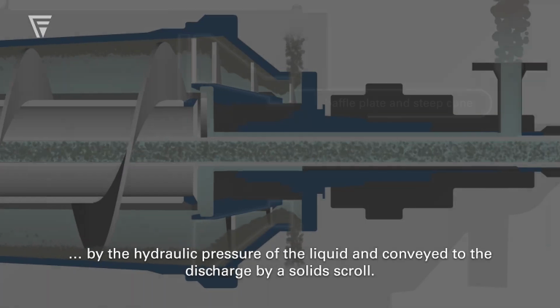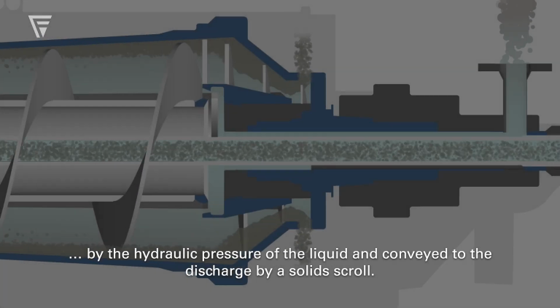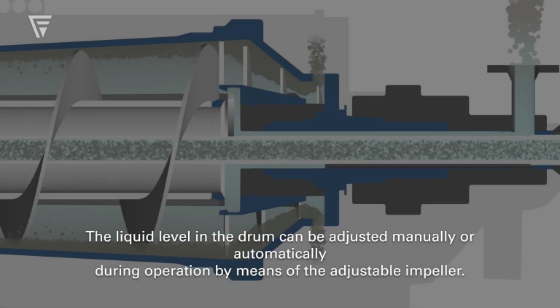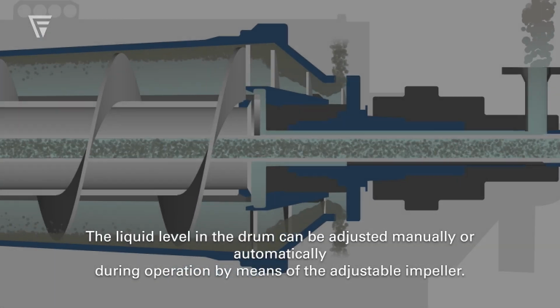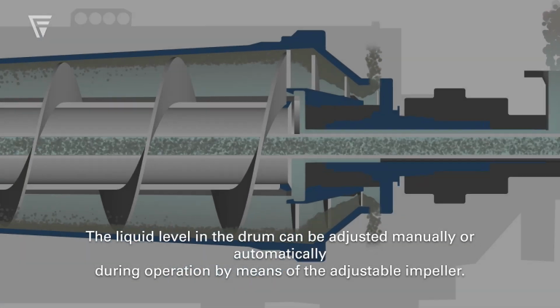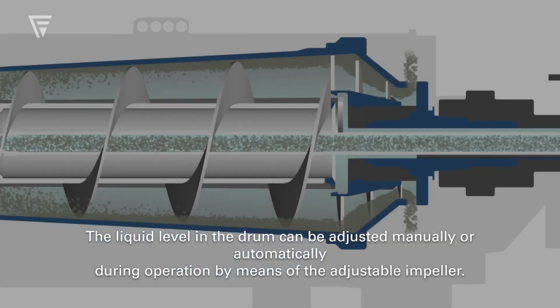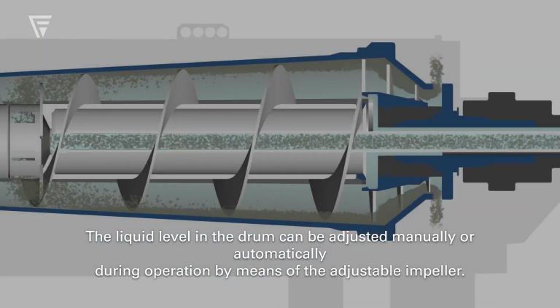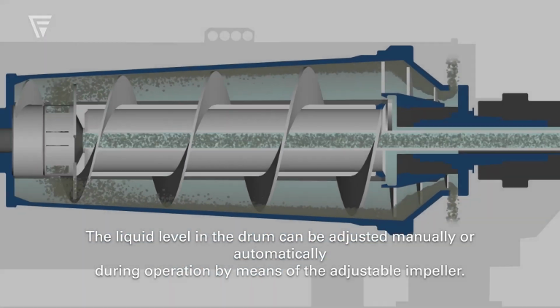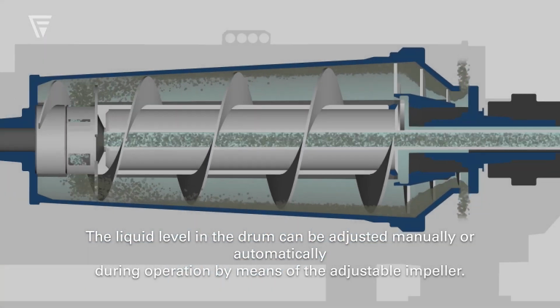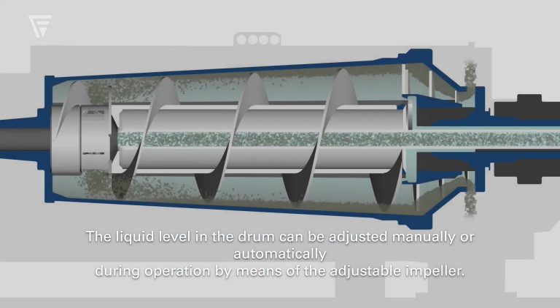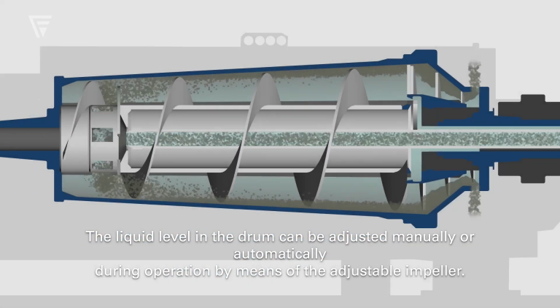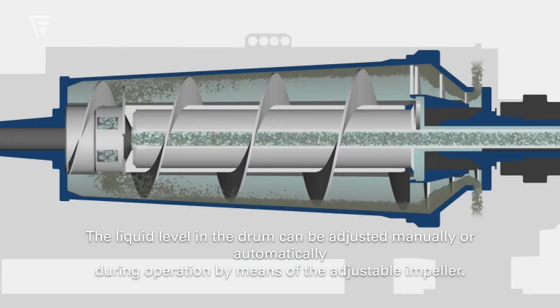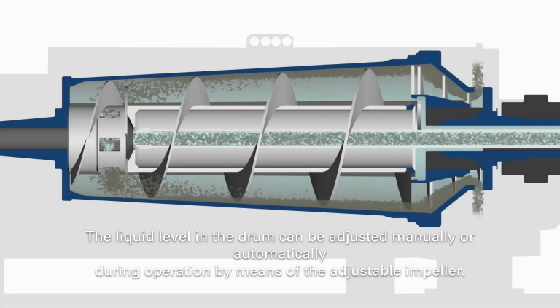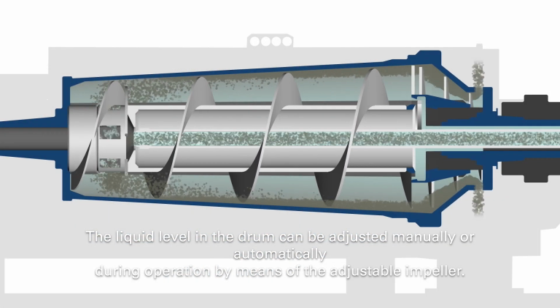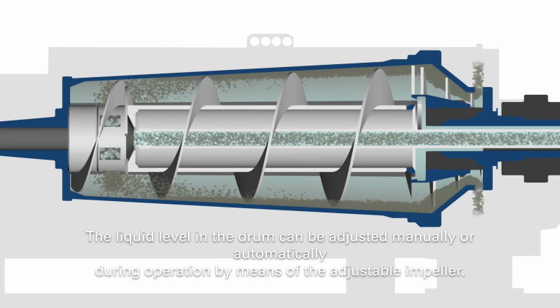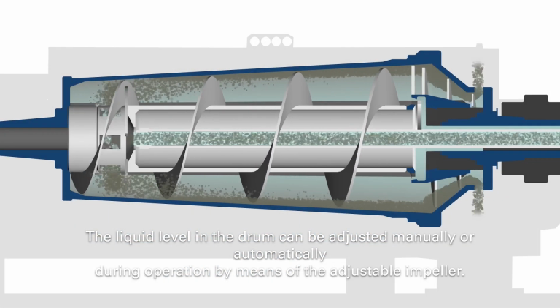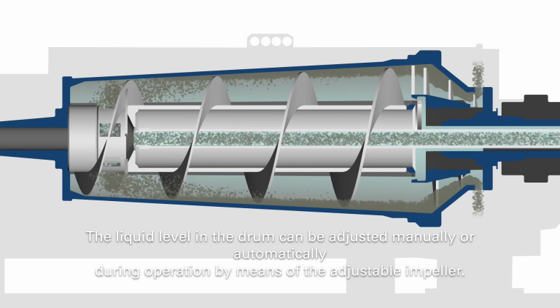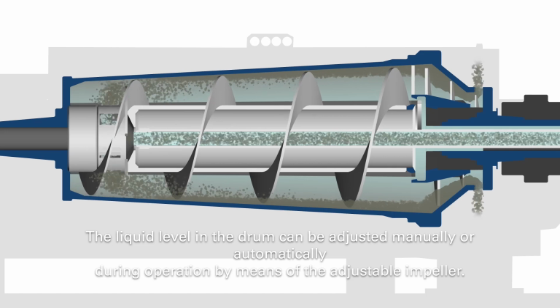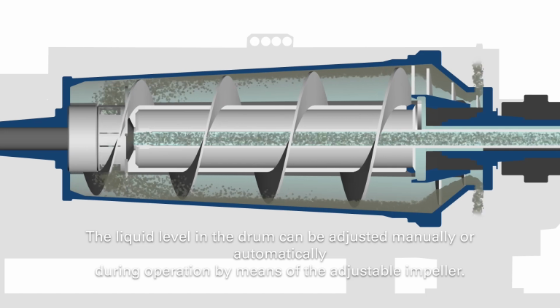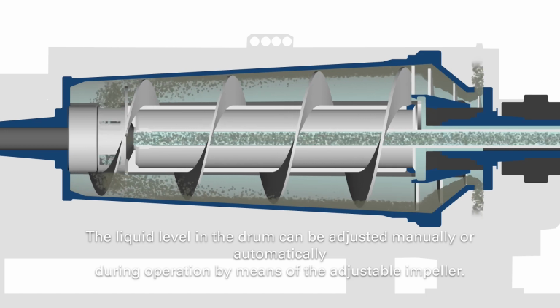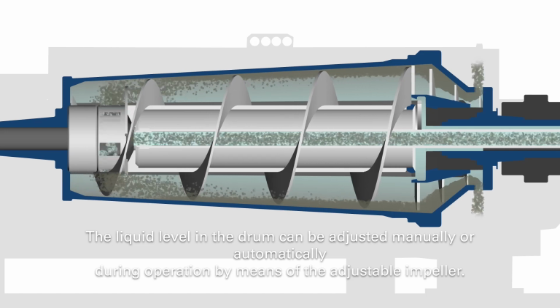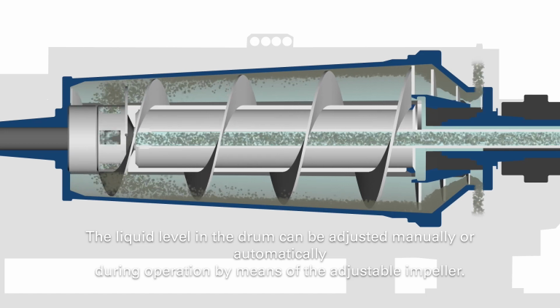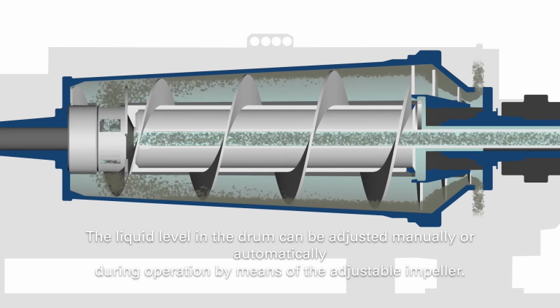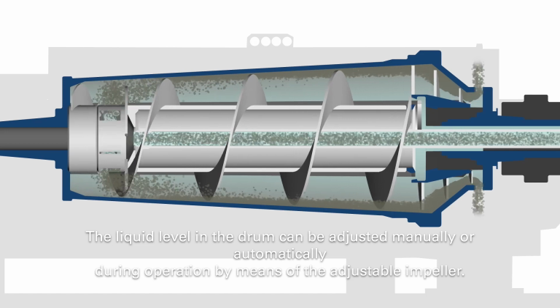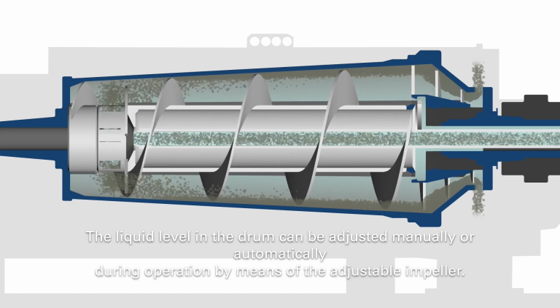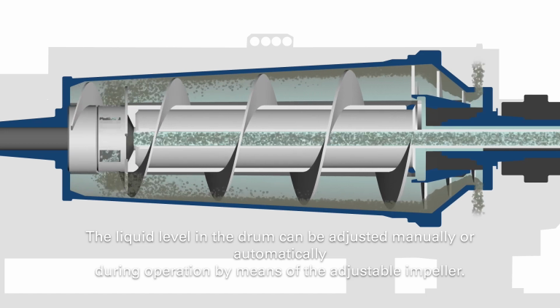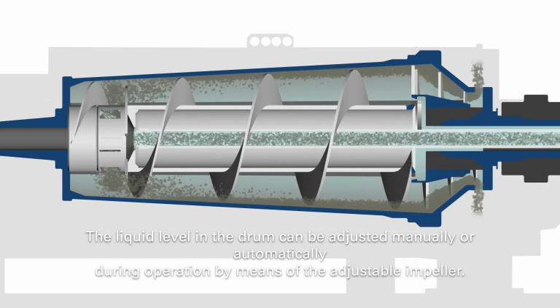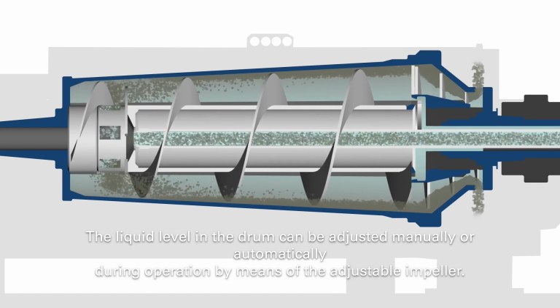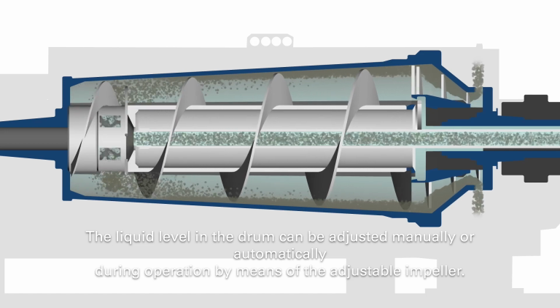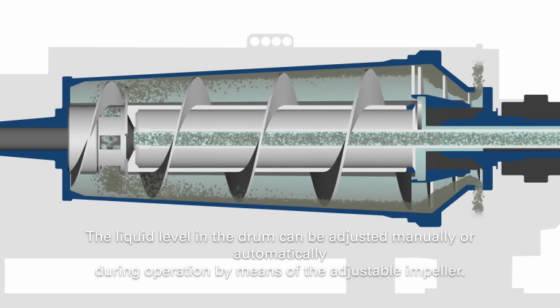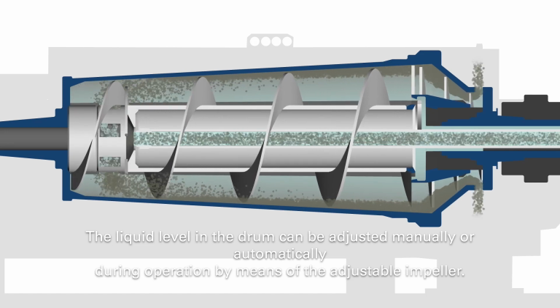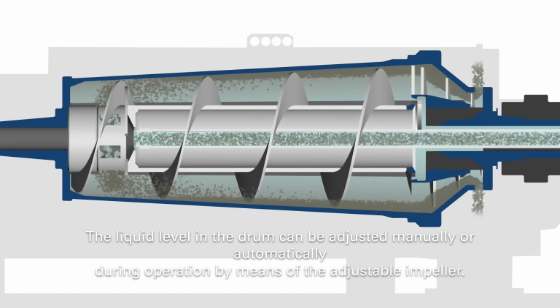The liquid level in the bowl can be adjusted manually or automatically during operation by means of the adjustable impeller.